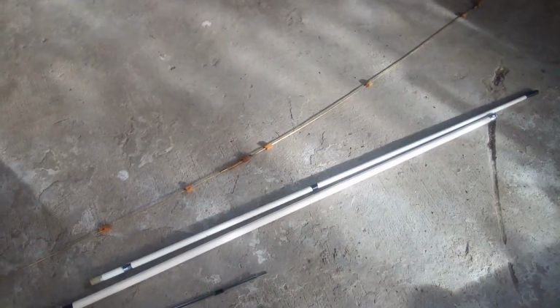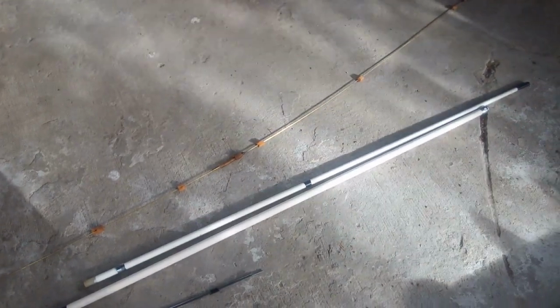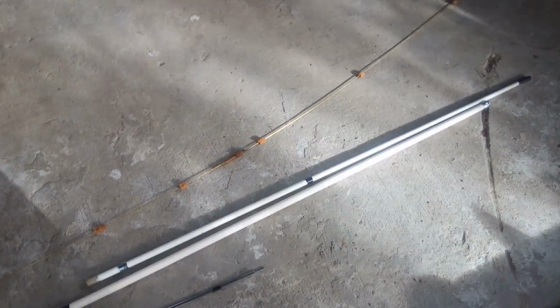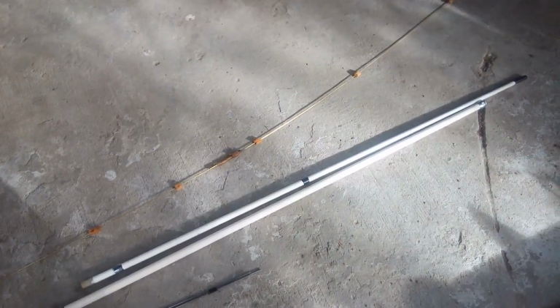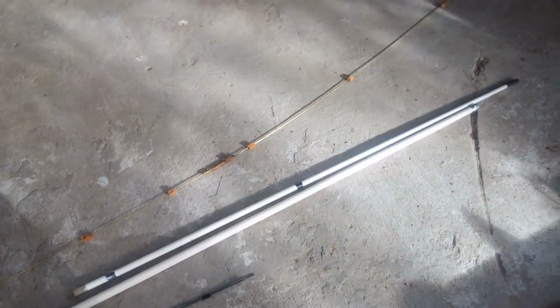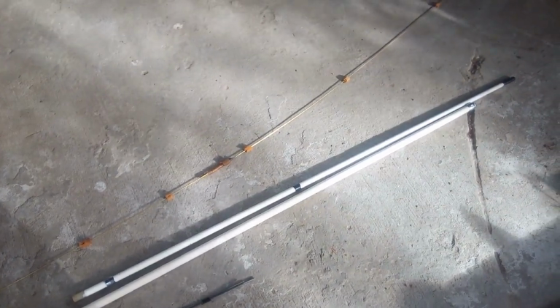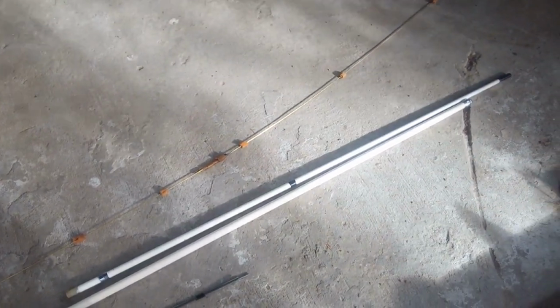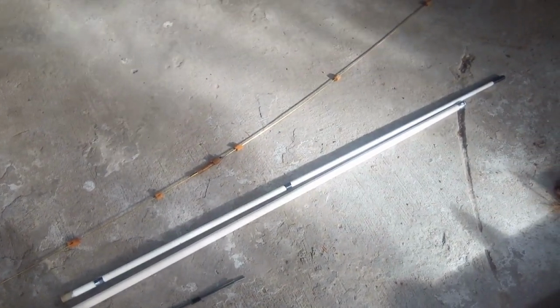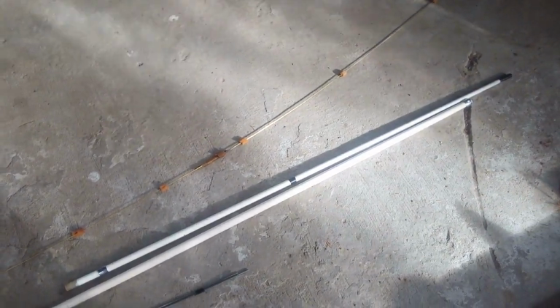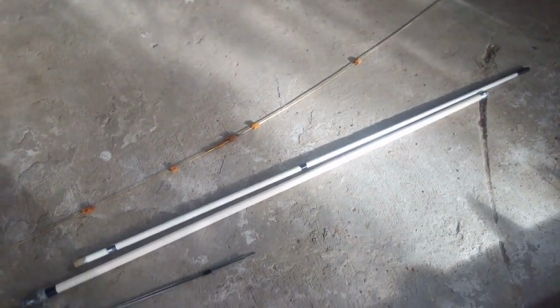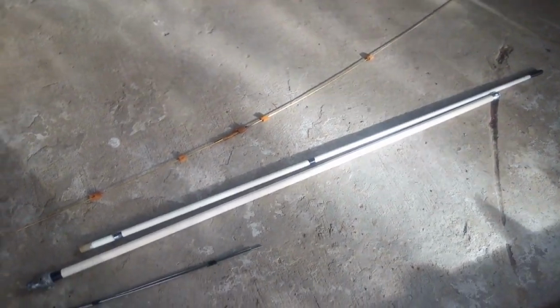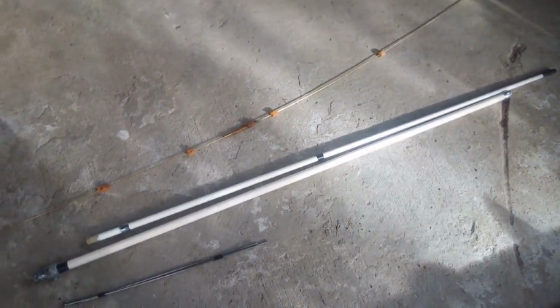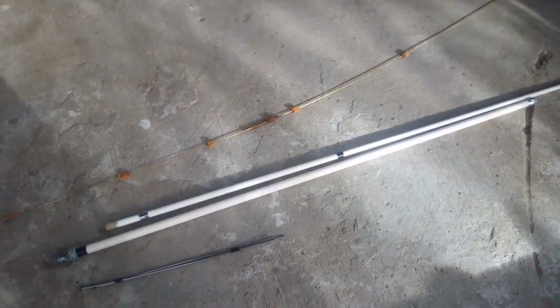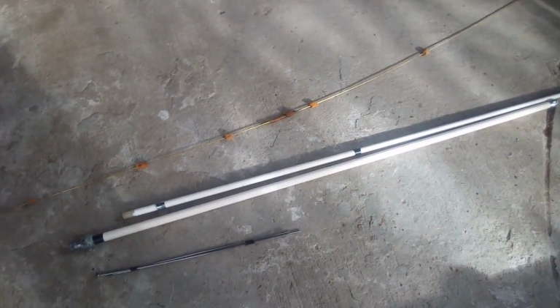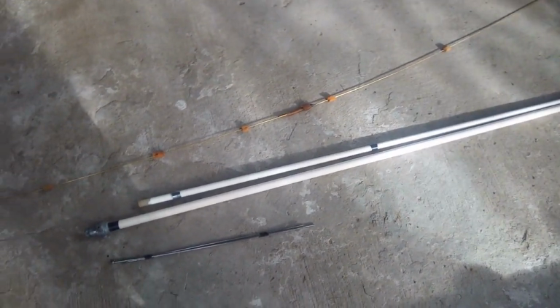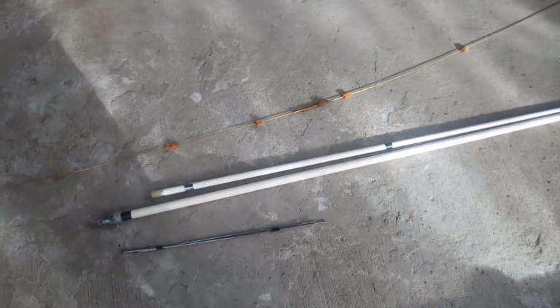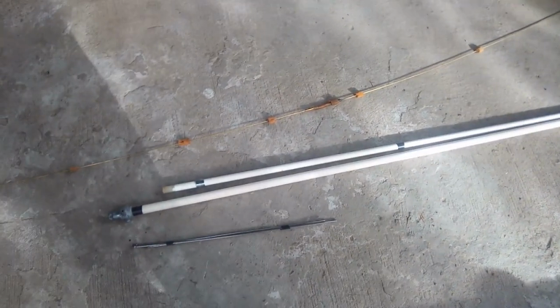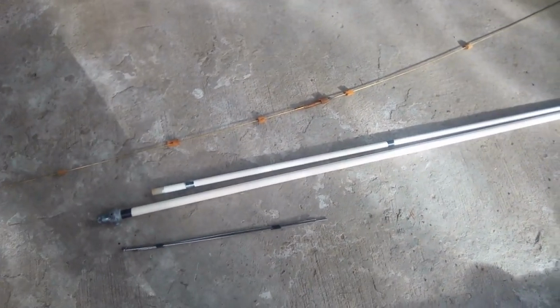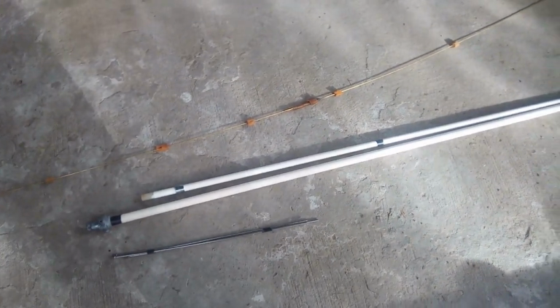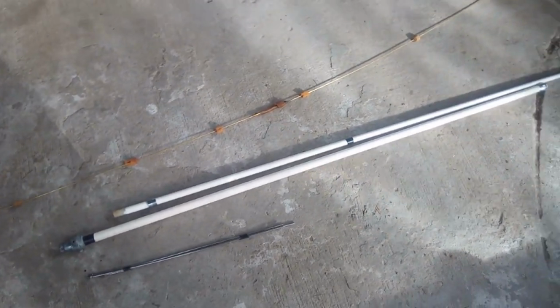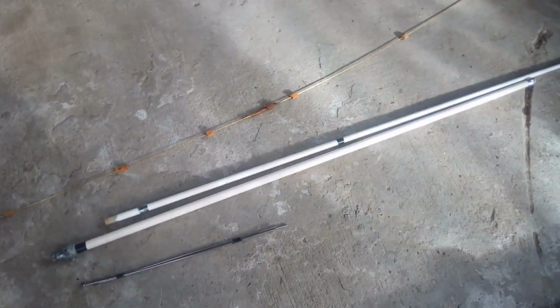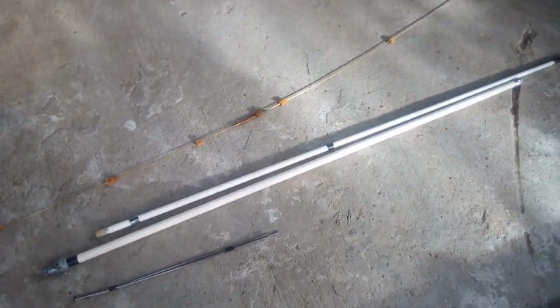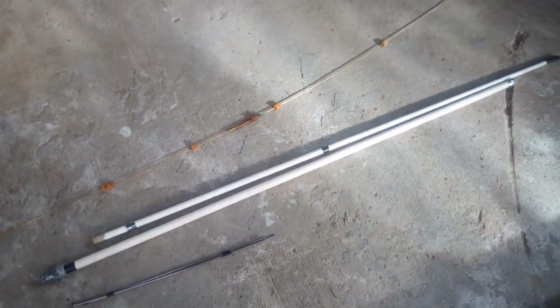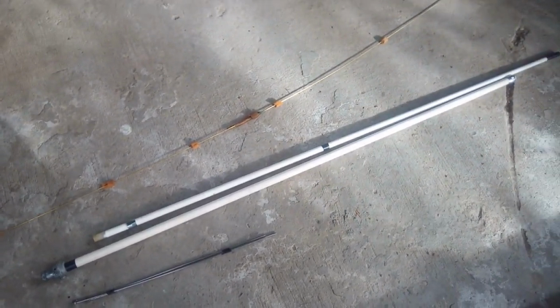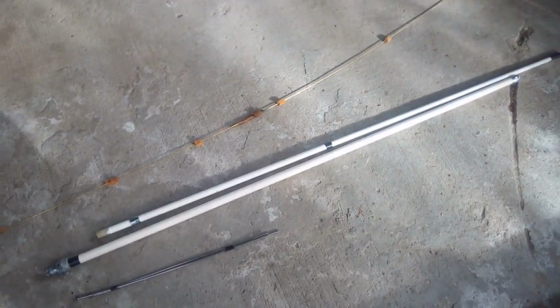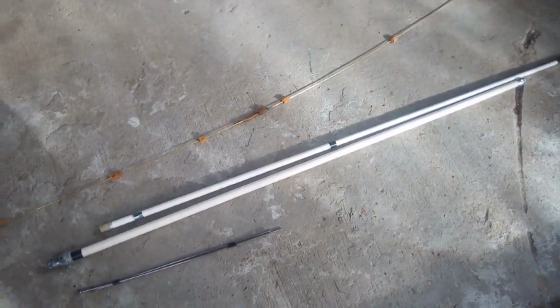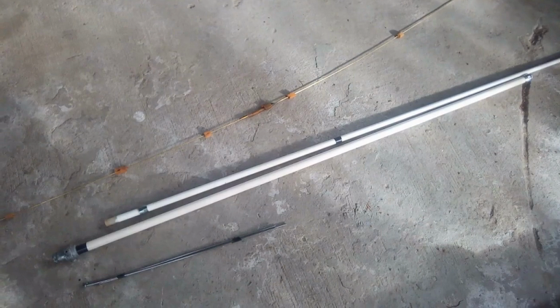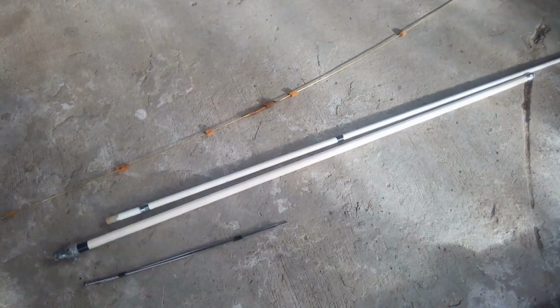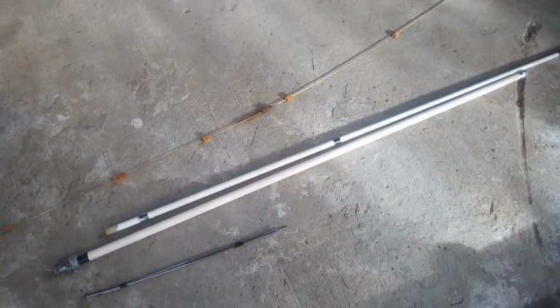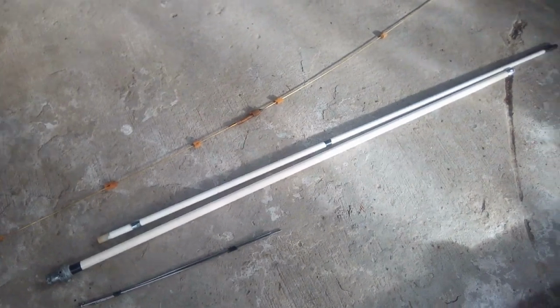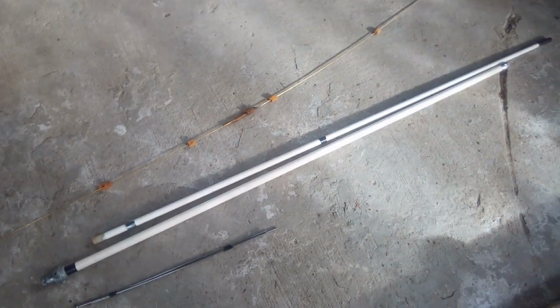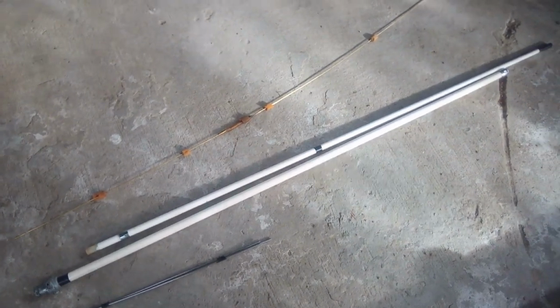Welcome to Antenna by Panda. Today I will be restoring an F2-2A diamond antenna.